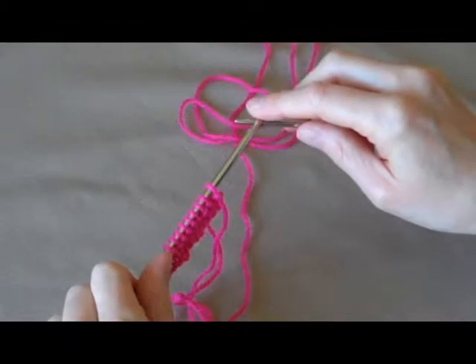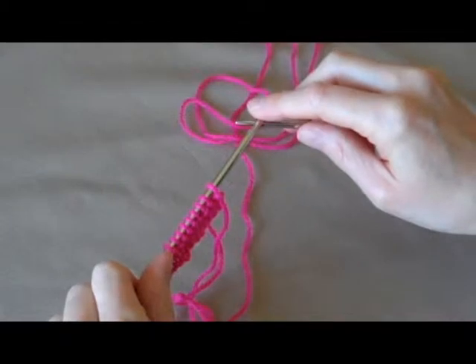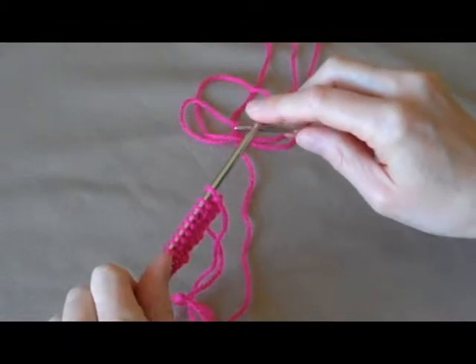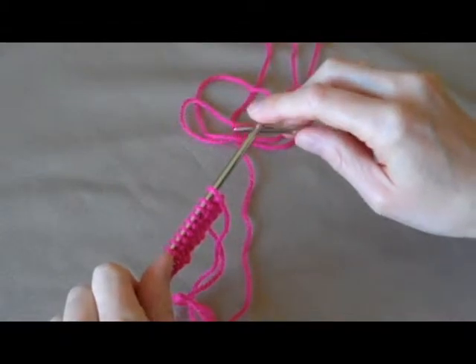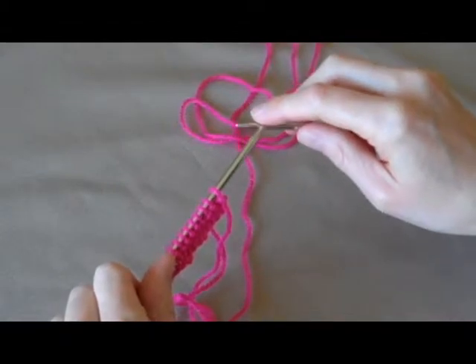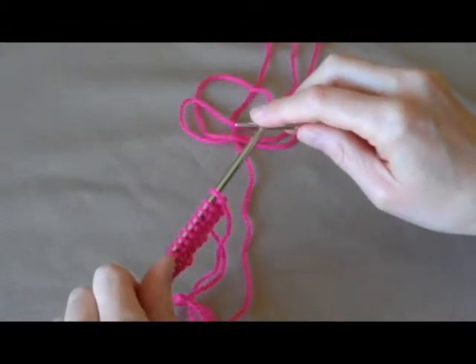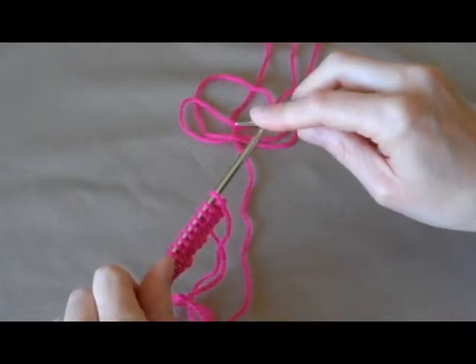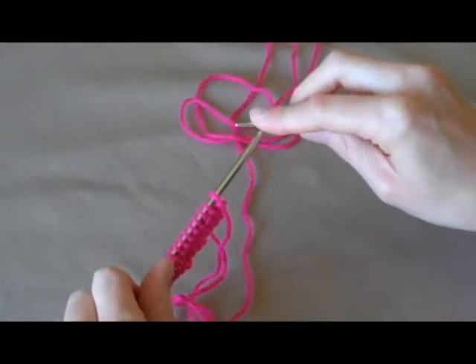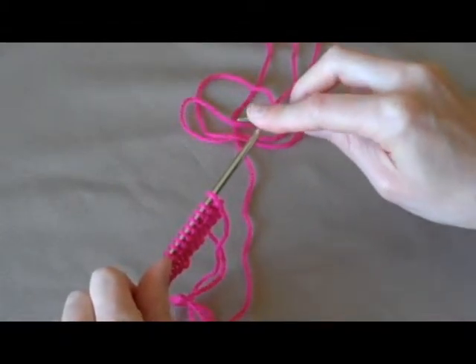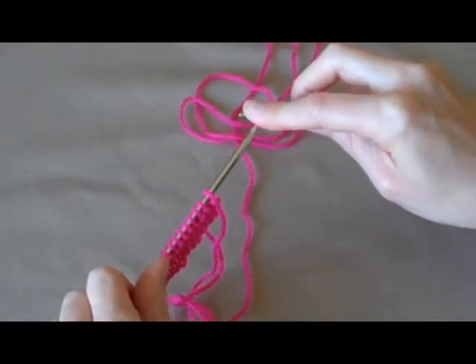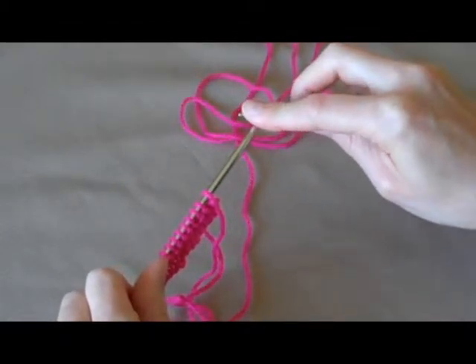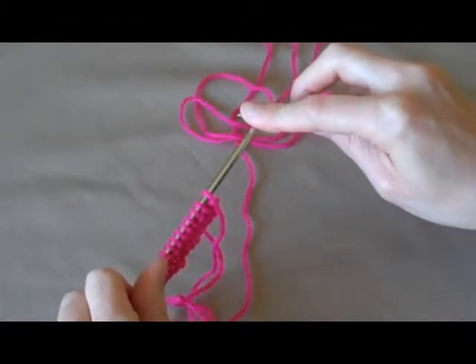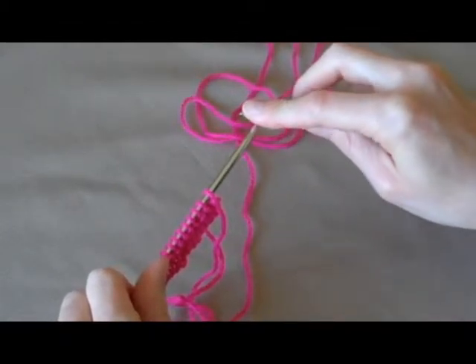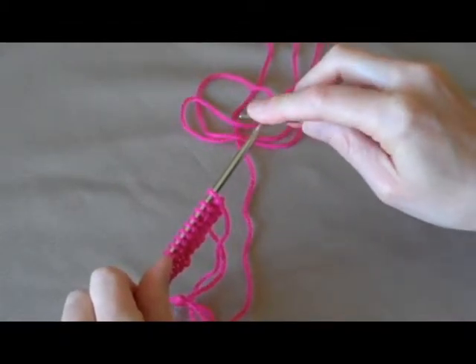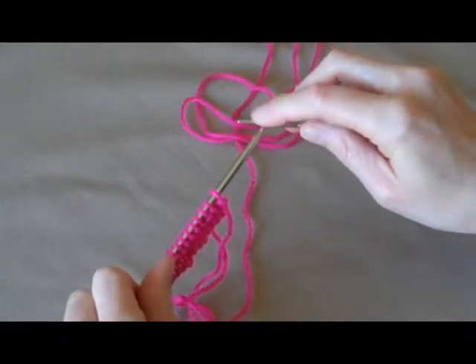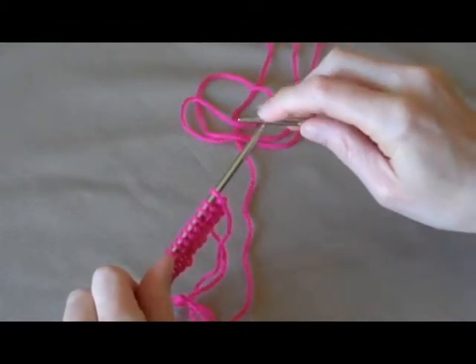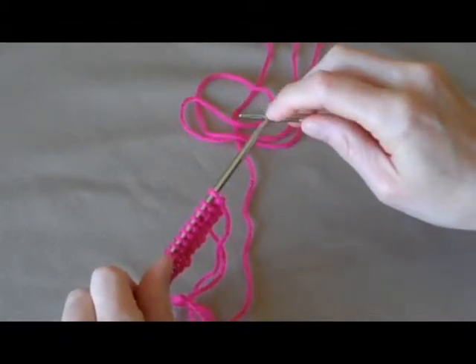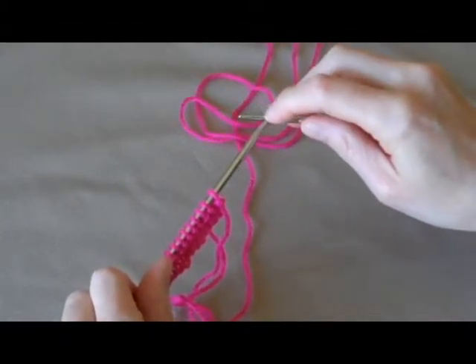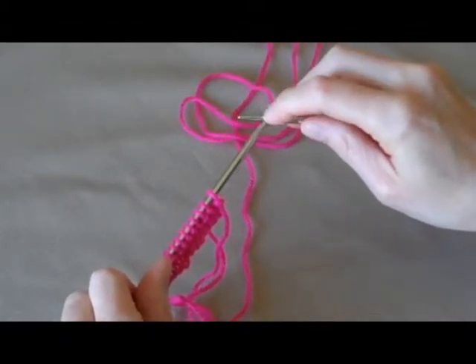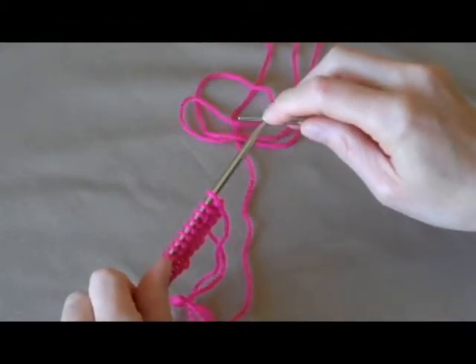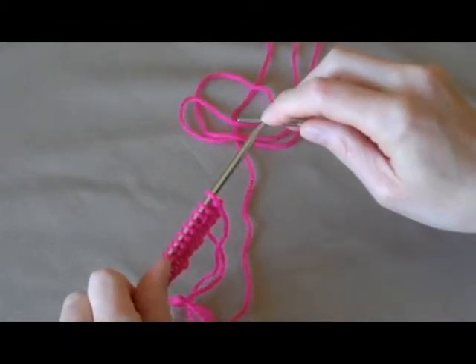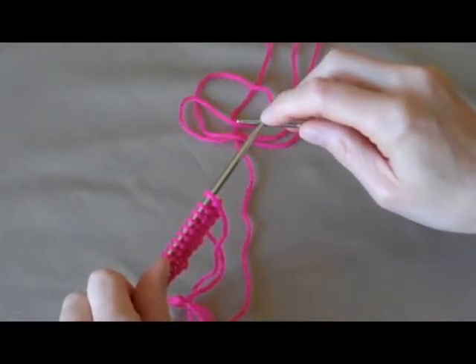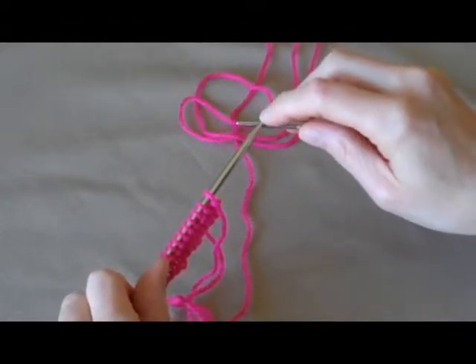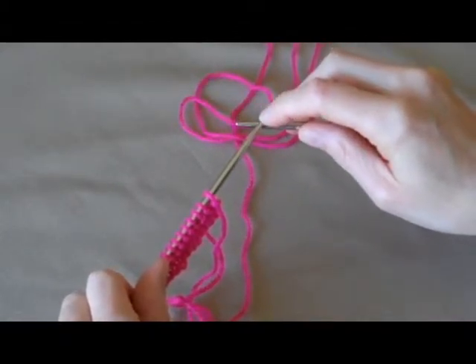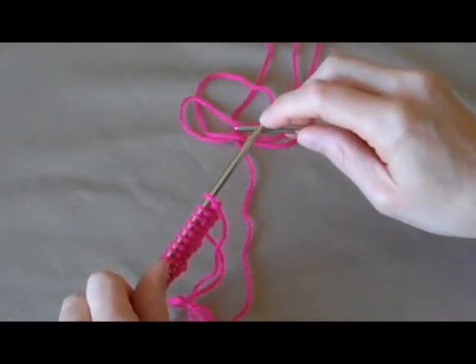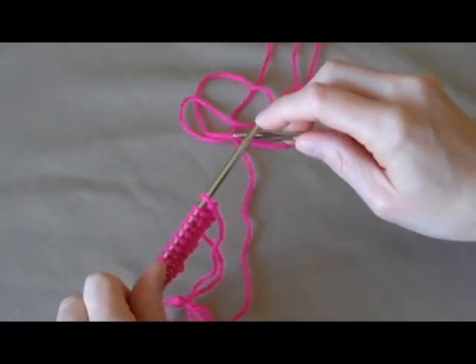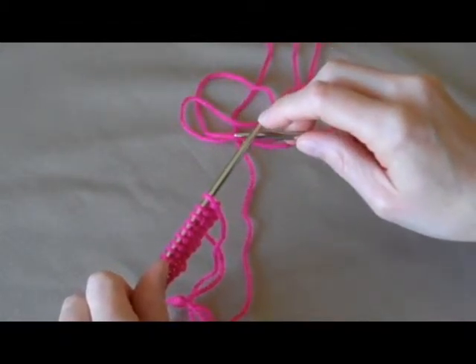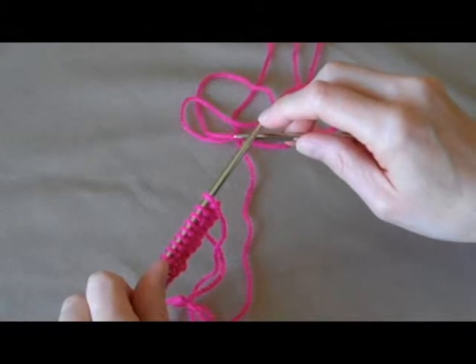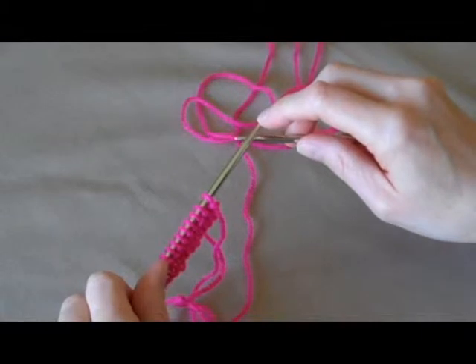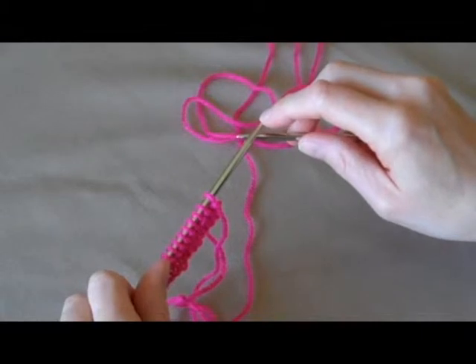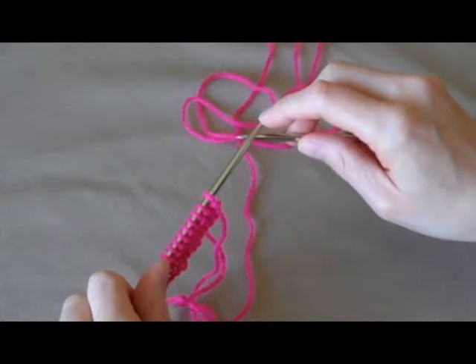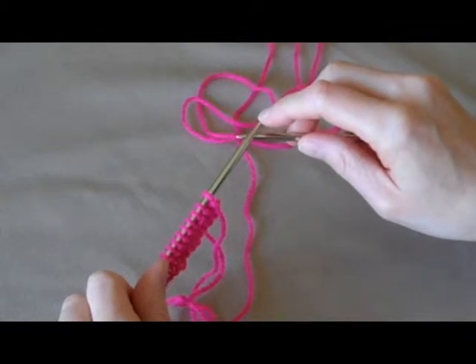This is Kristin from Homemade Frontier. Welcome to Learn to Knit. This is lesson 3, the purl stitch.